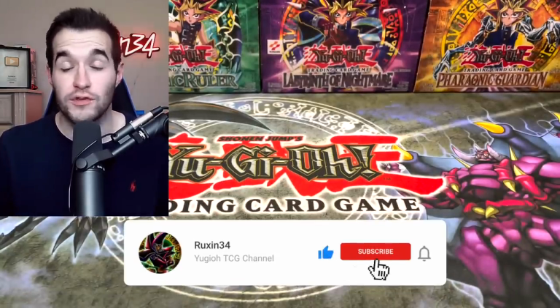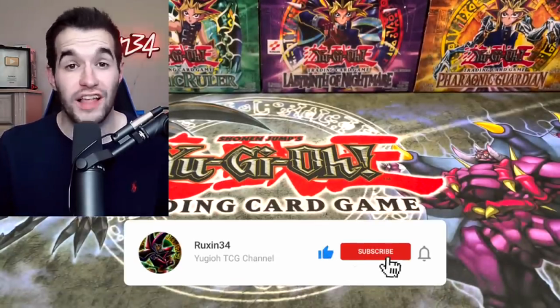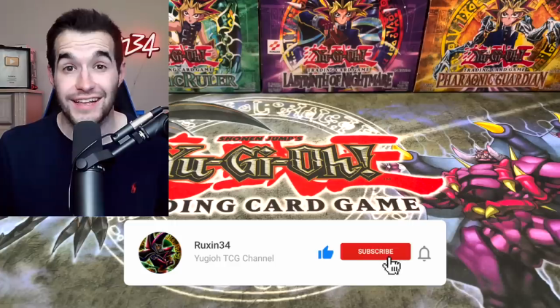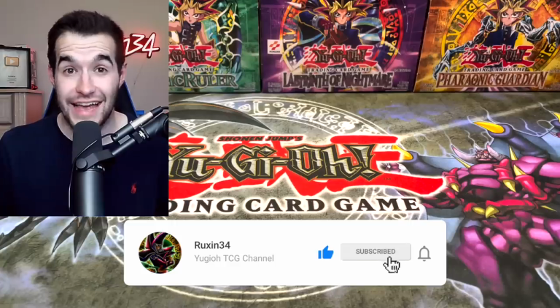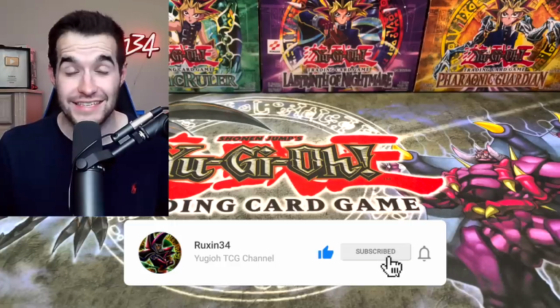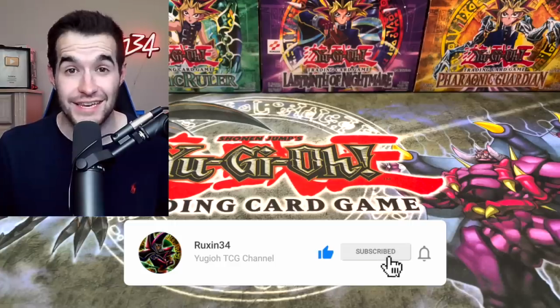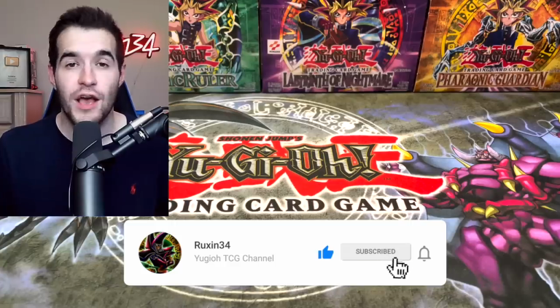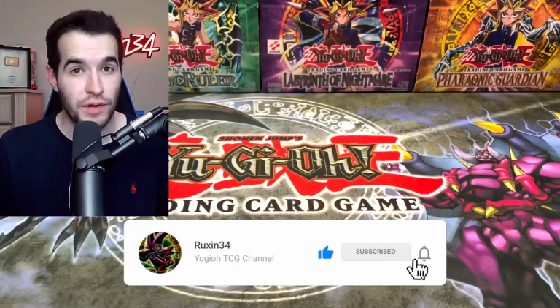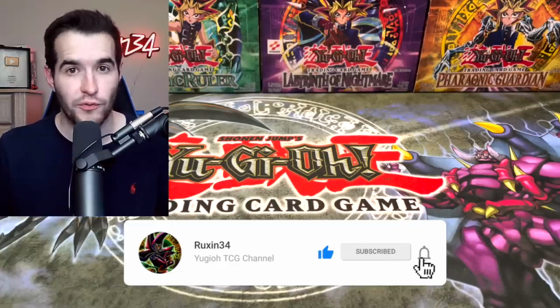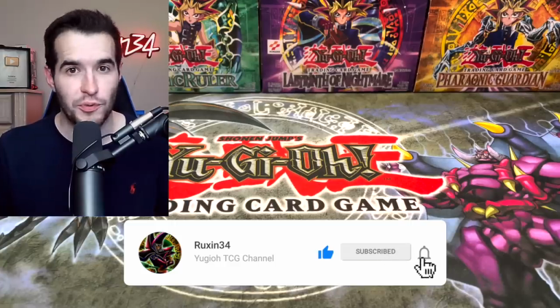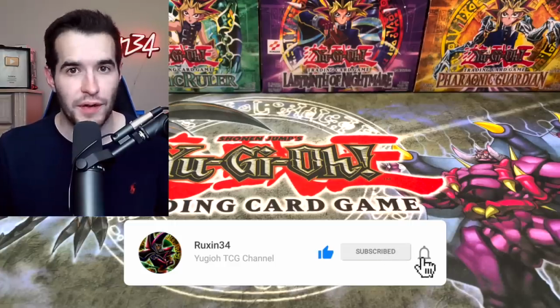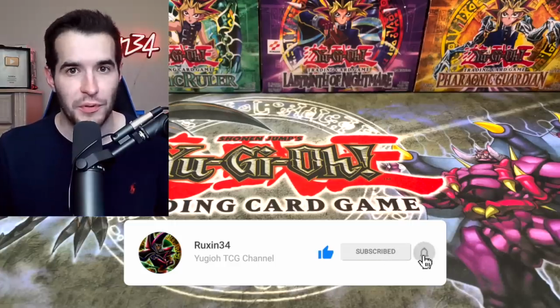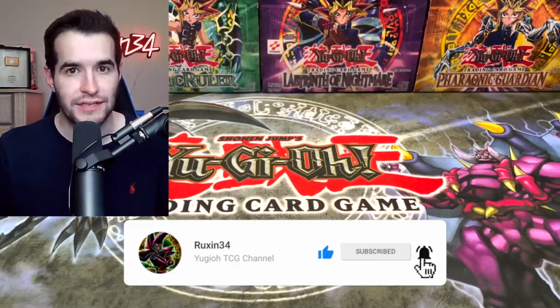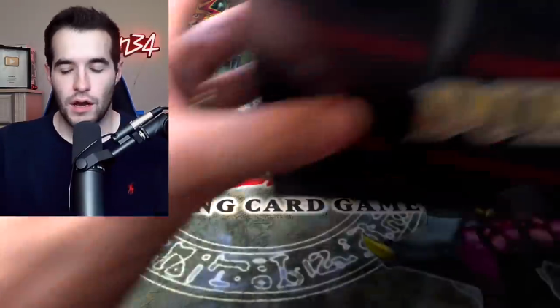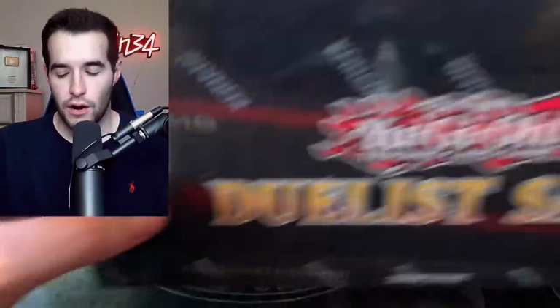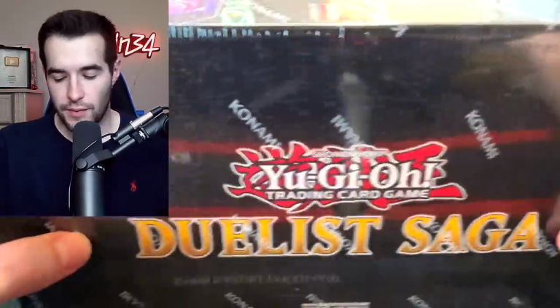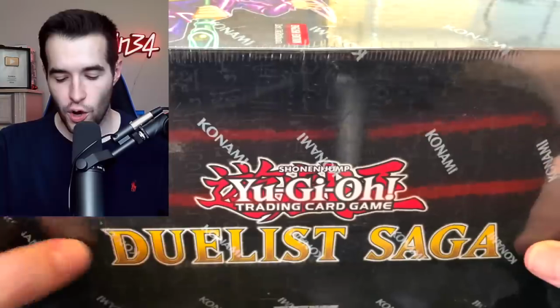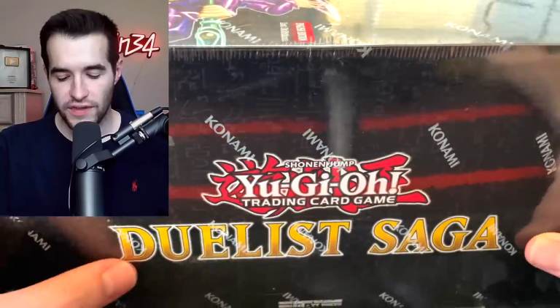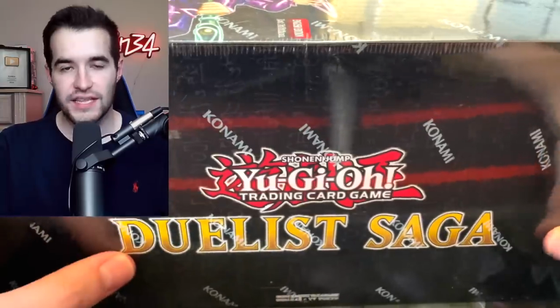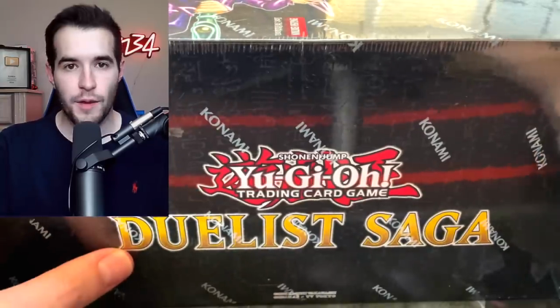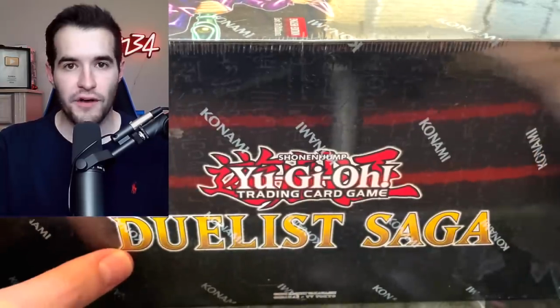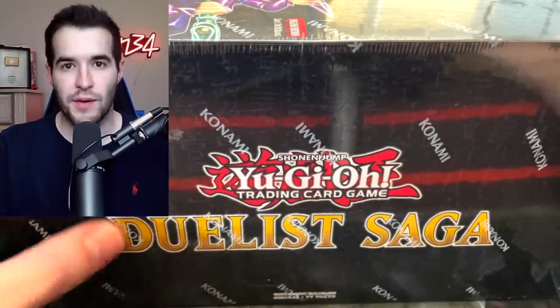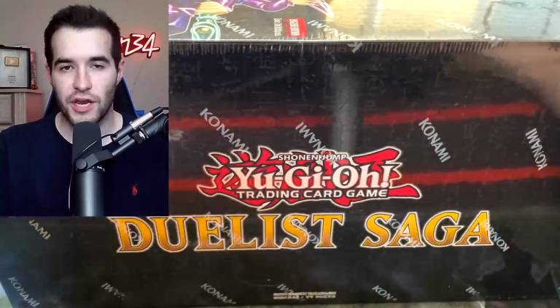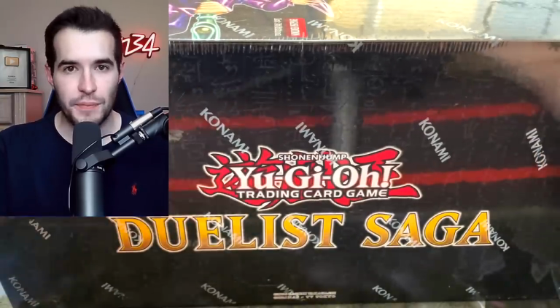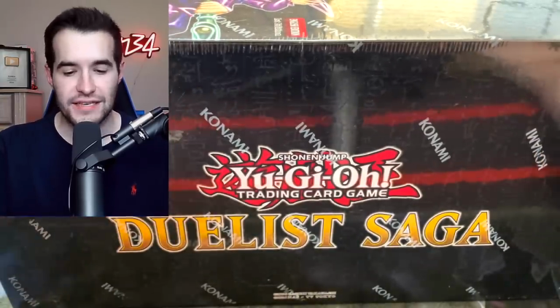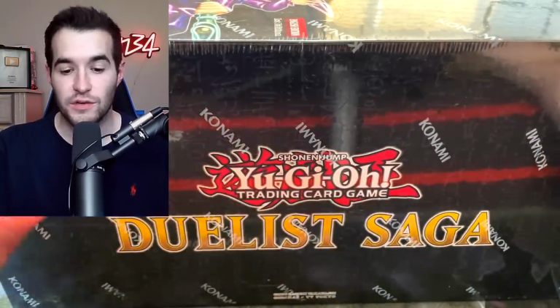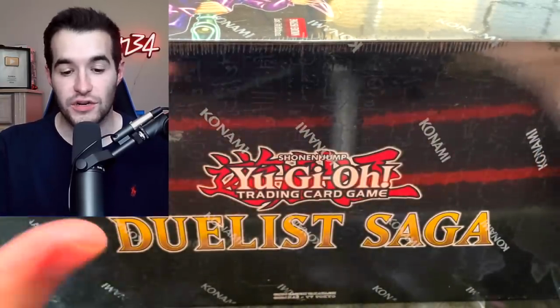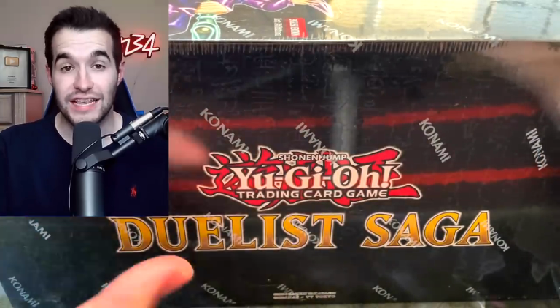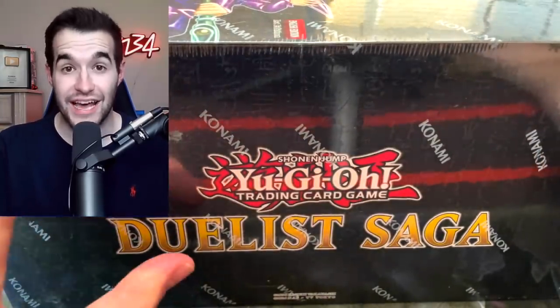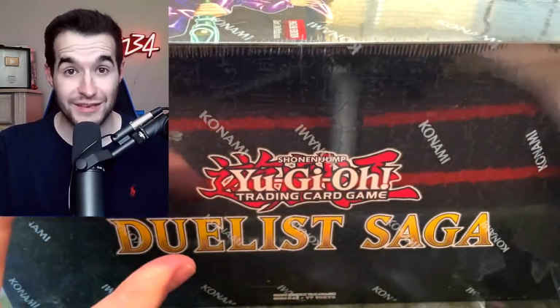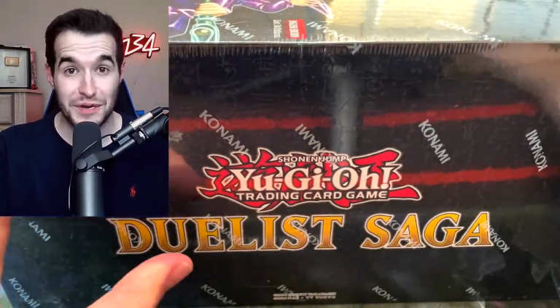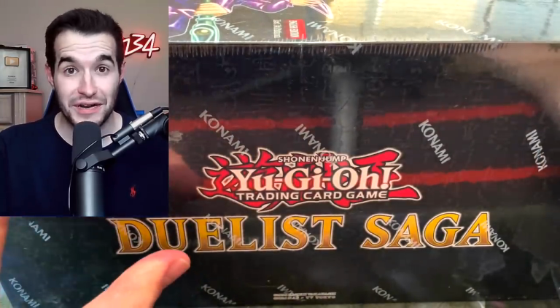There's a lot of classics in here. We can hopefully pull that Blue Eyes. I'm going to open this thing up off camera and get all the packs out because there are a lot of these mini boxes.